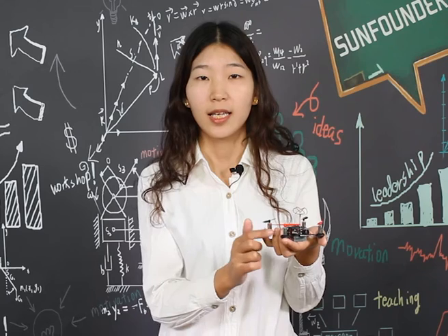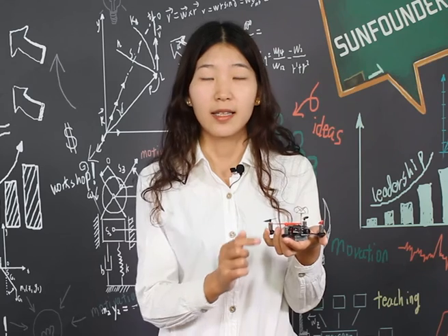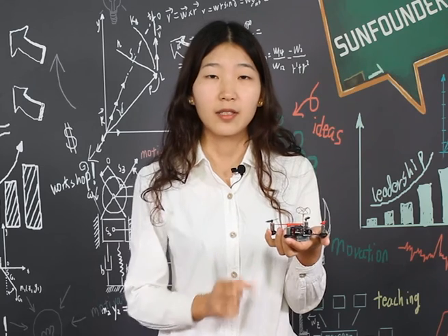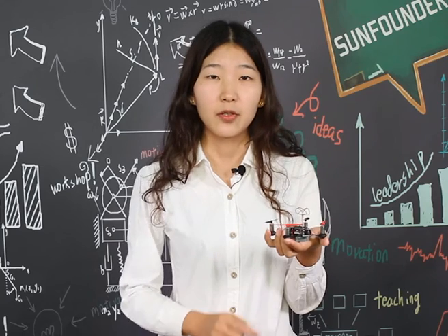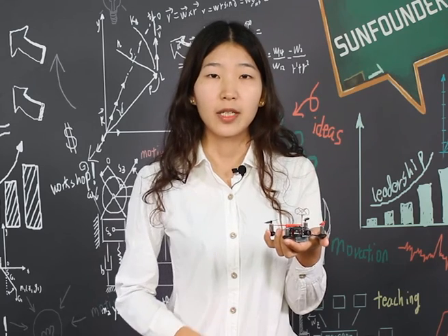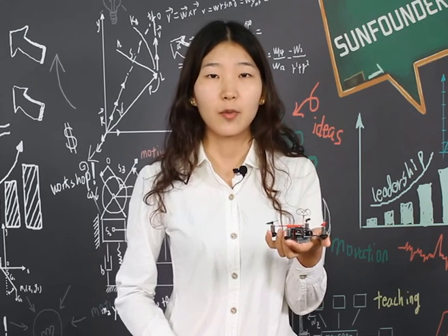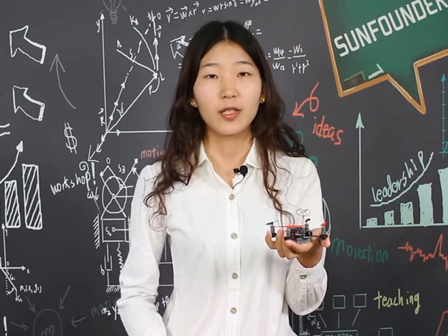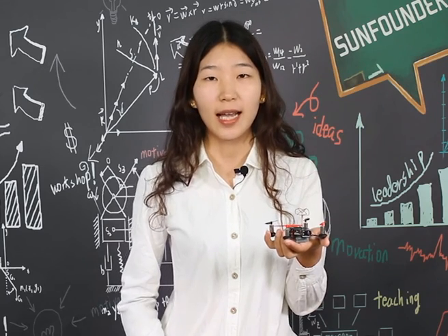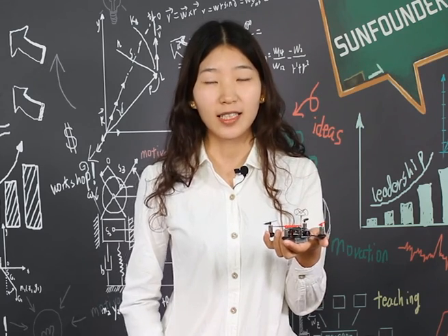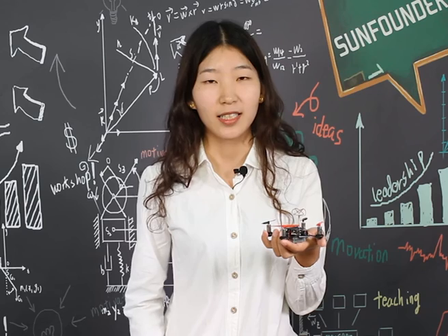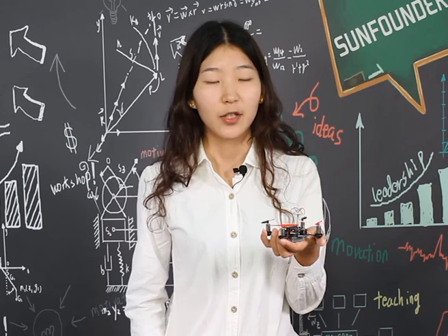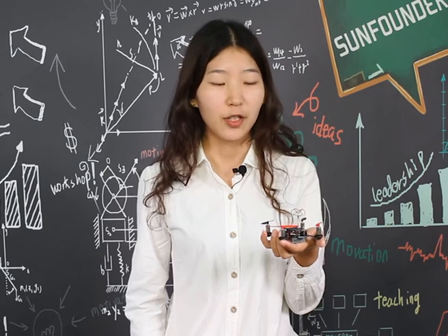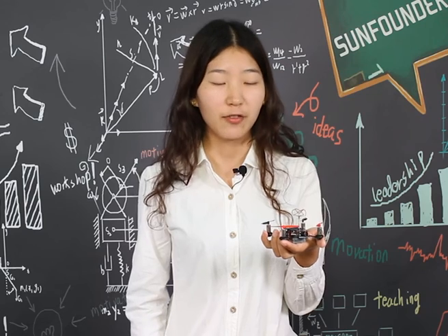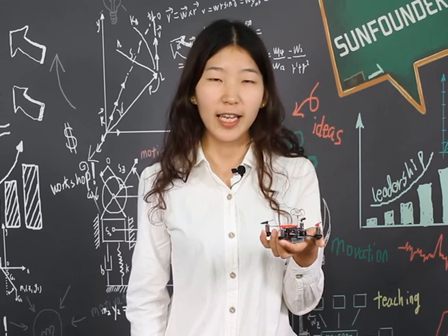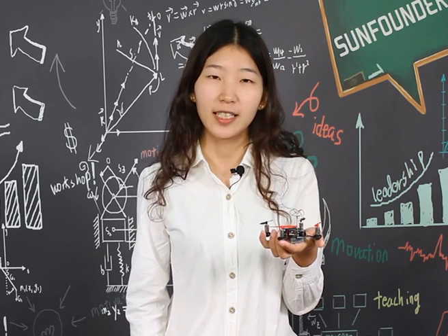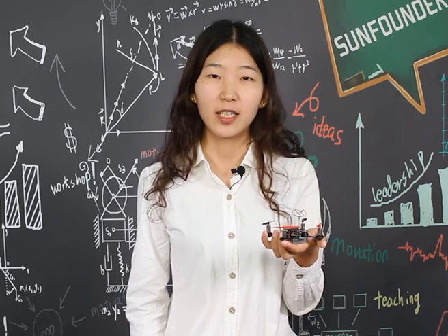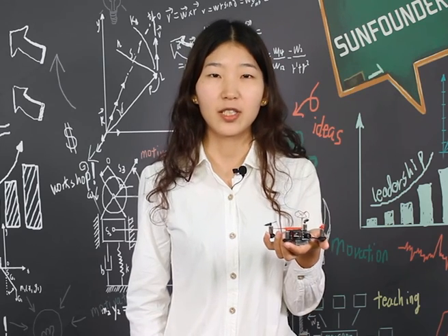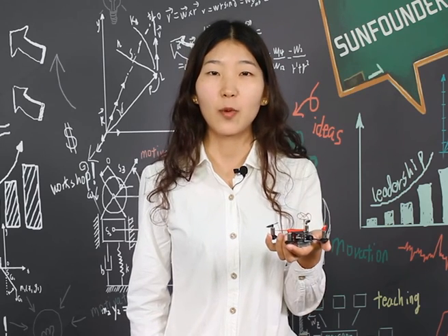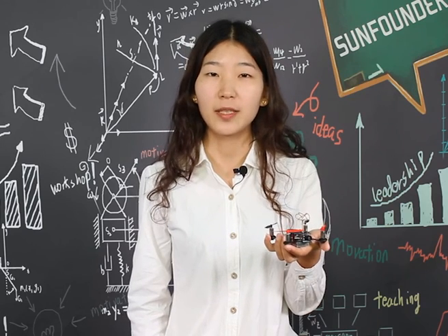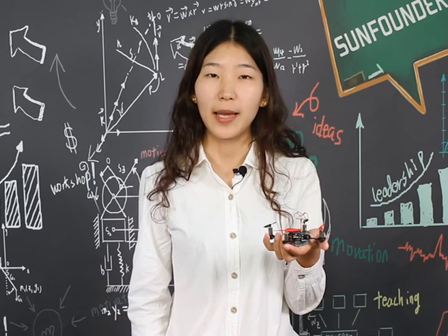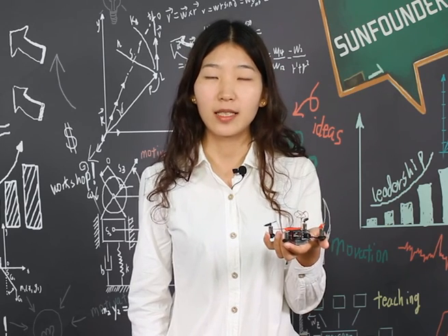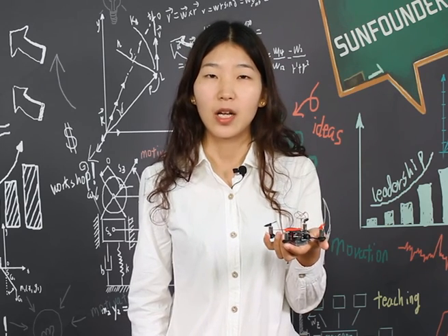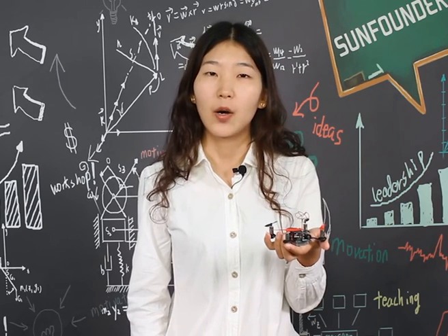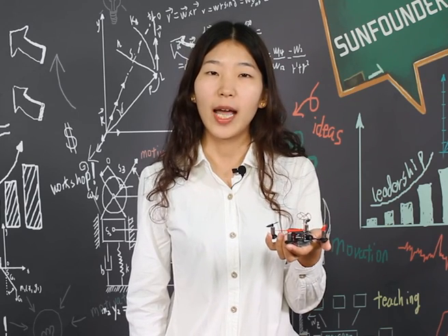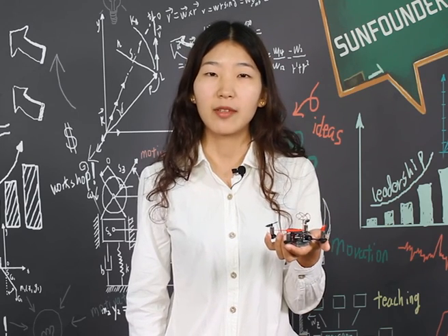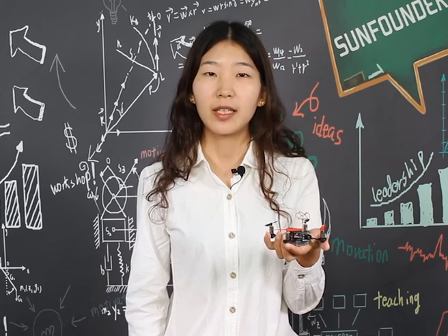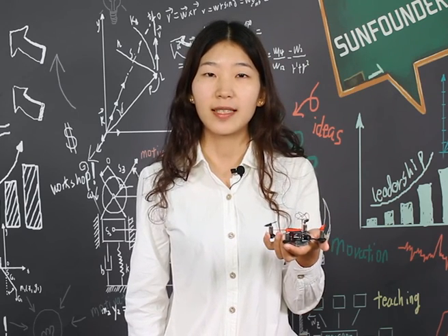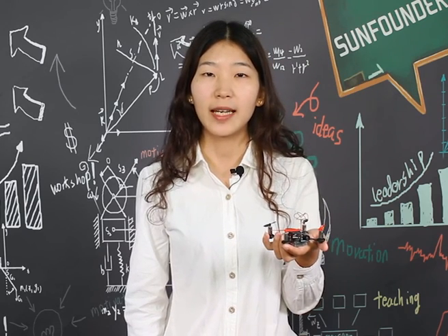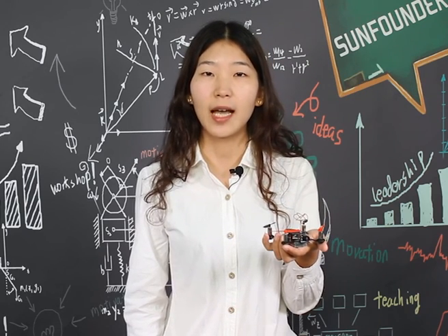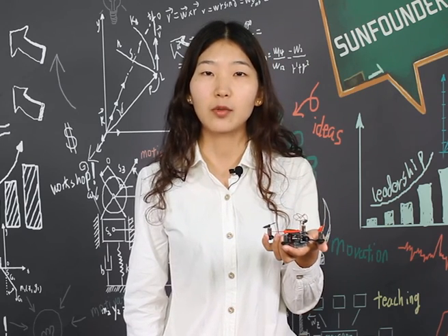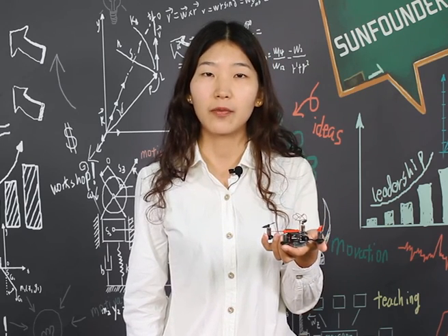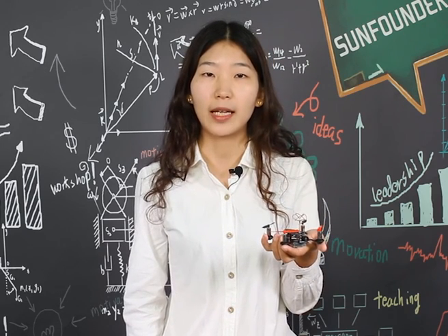Thanks to its small size, you can fly it in a small space or have an exciting outdoor flight.